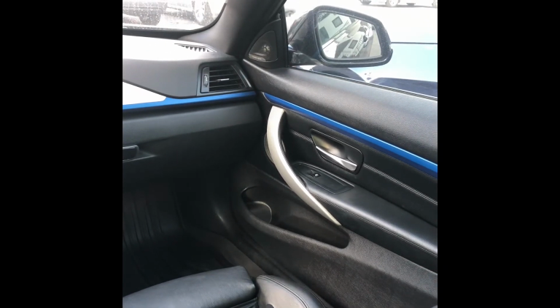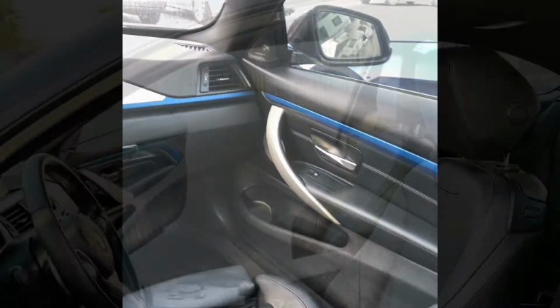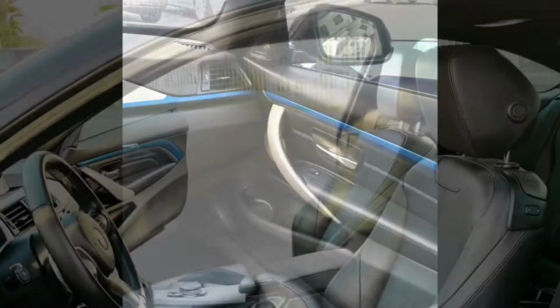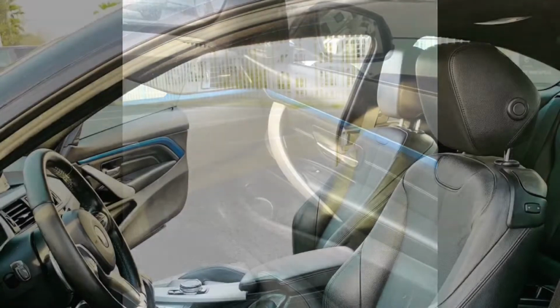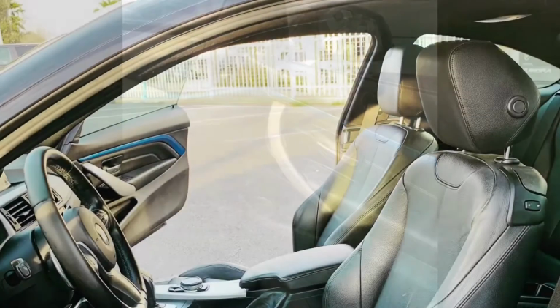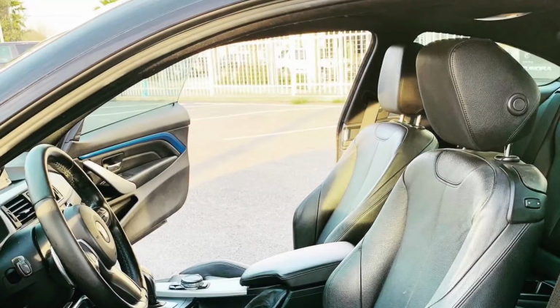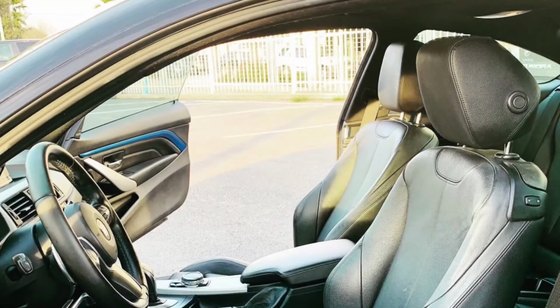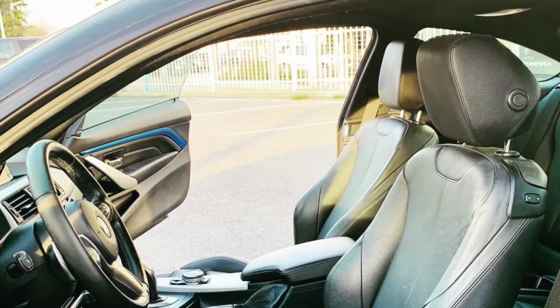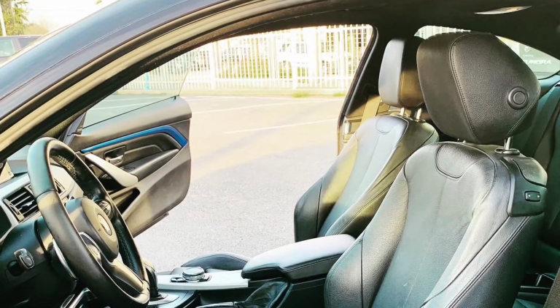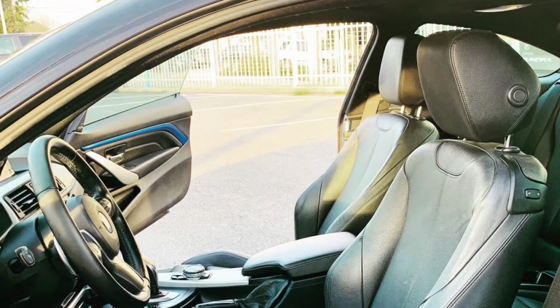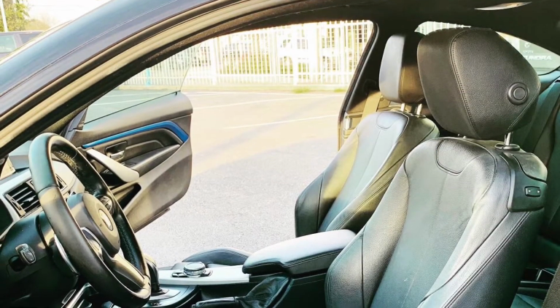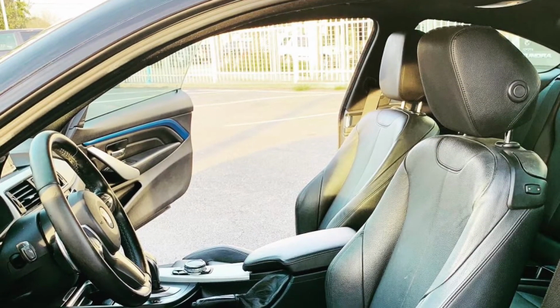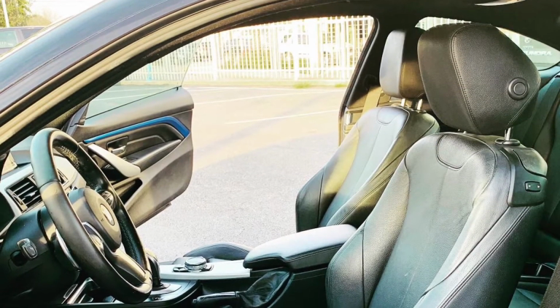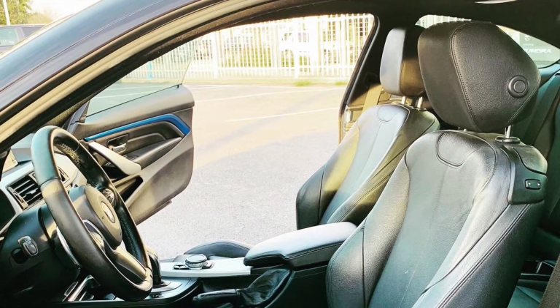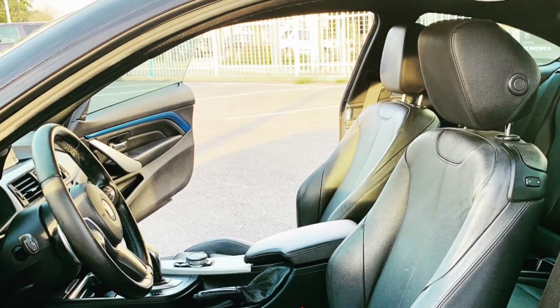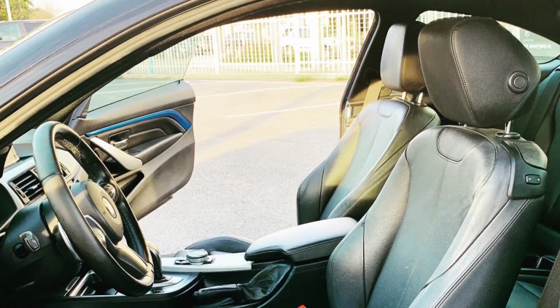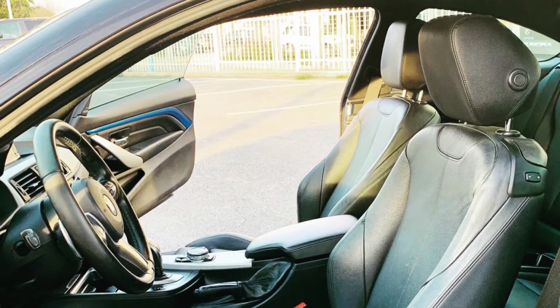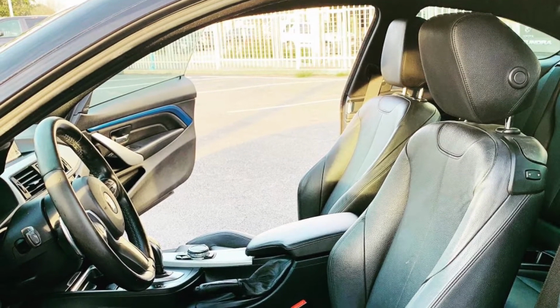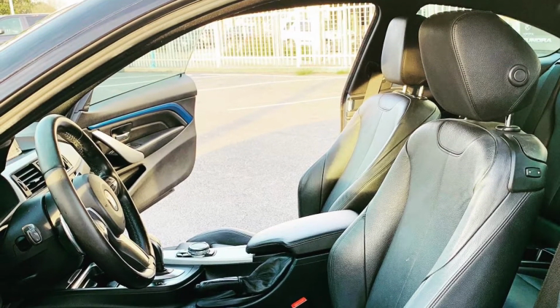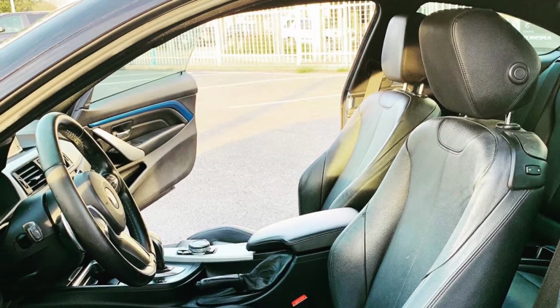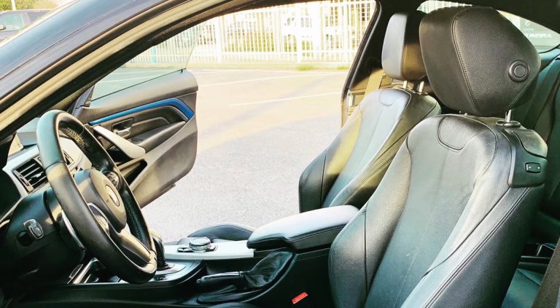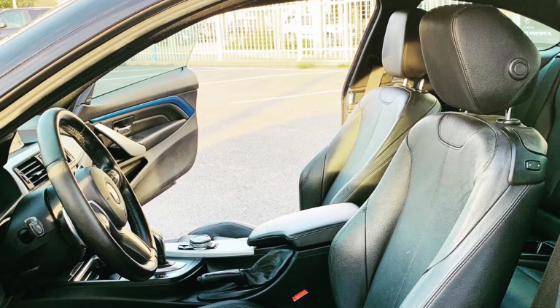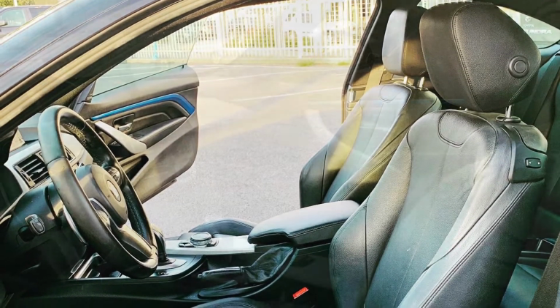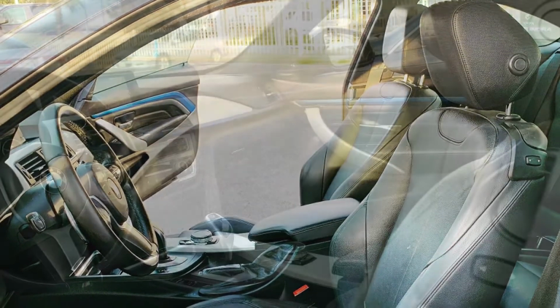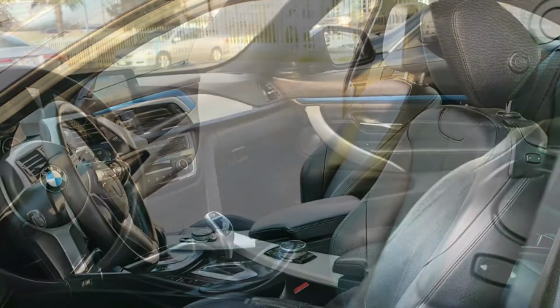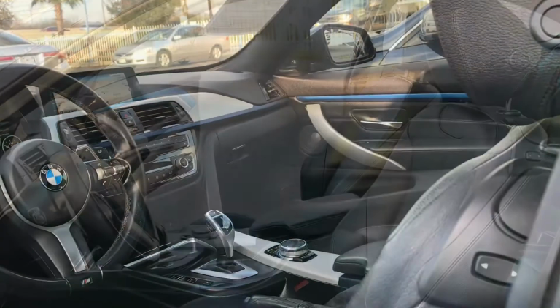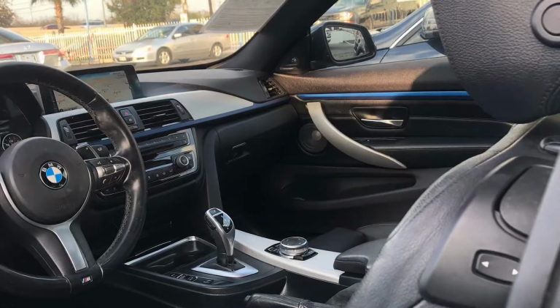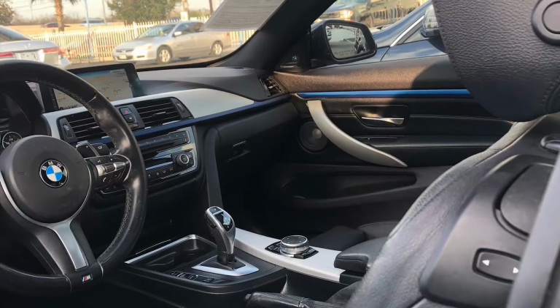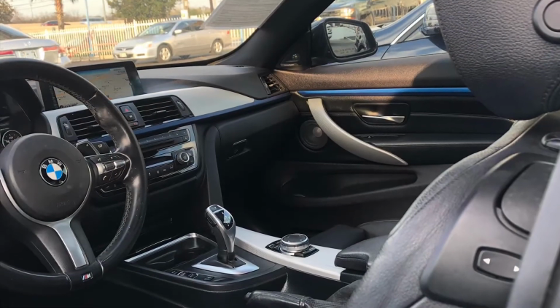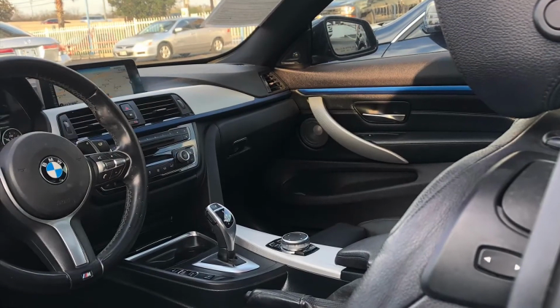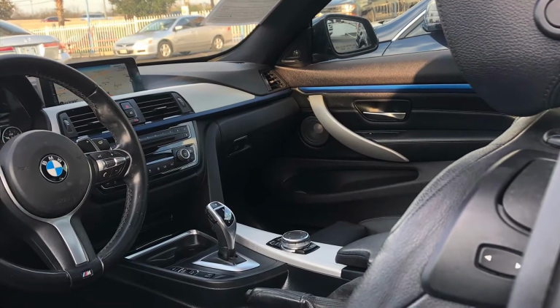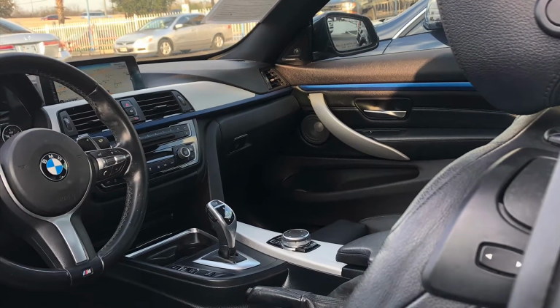It also has keyless entry, cruise control, audio controls on the steering wheel, and turn signals in your mirrors.